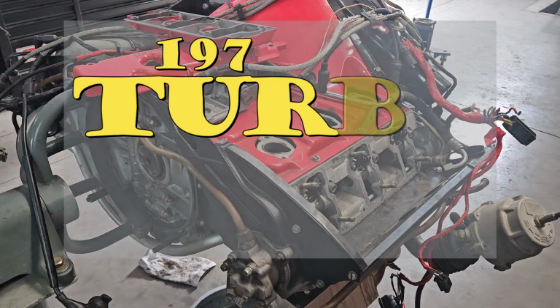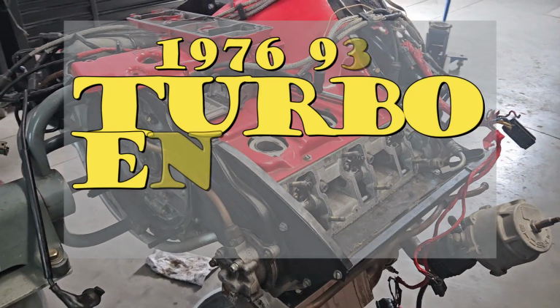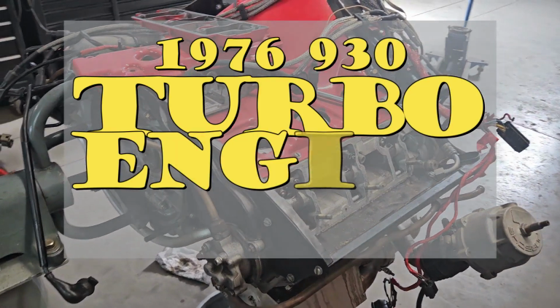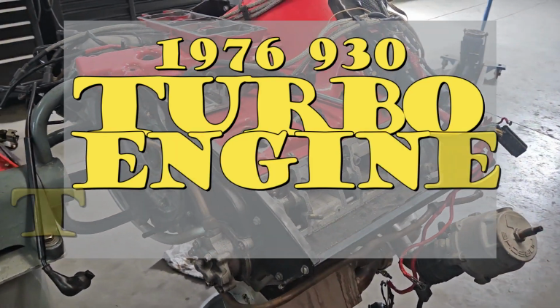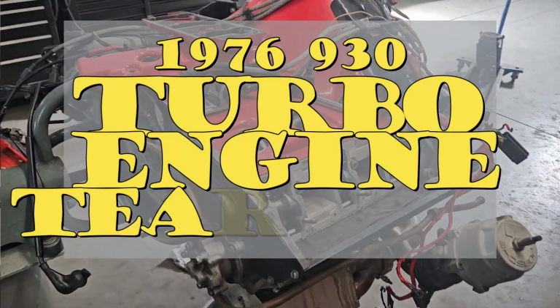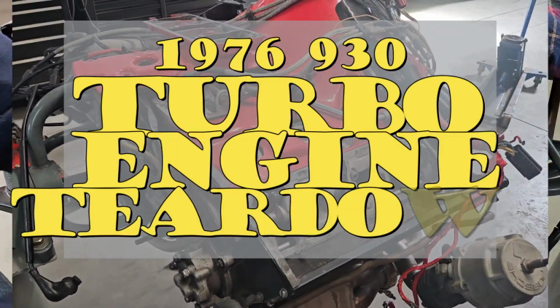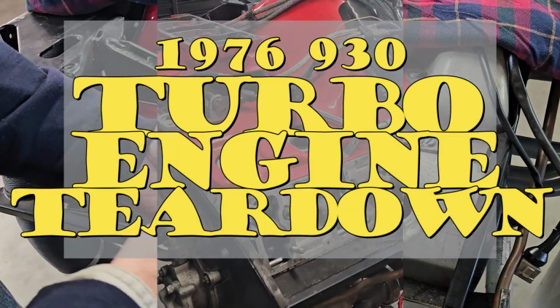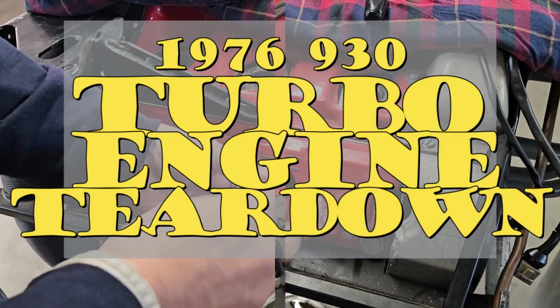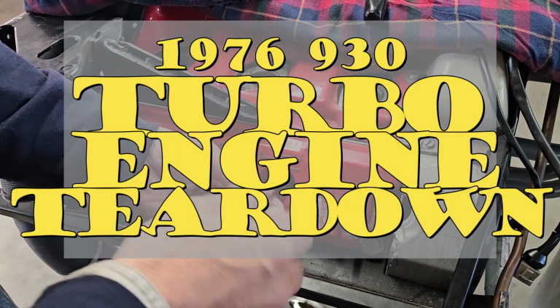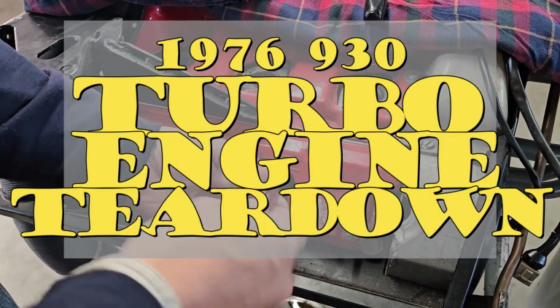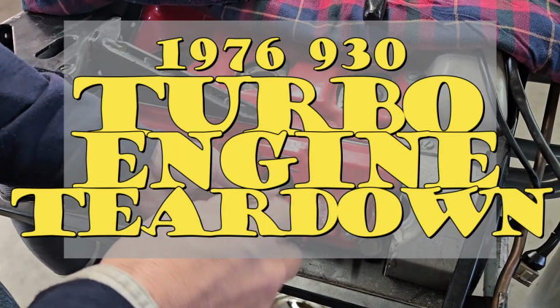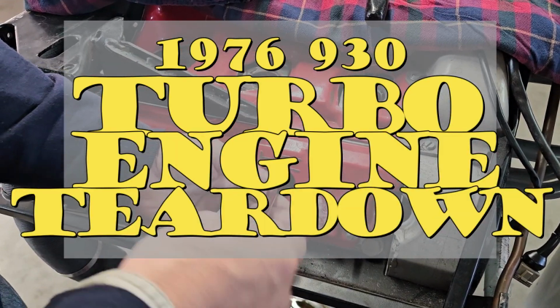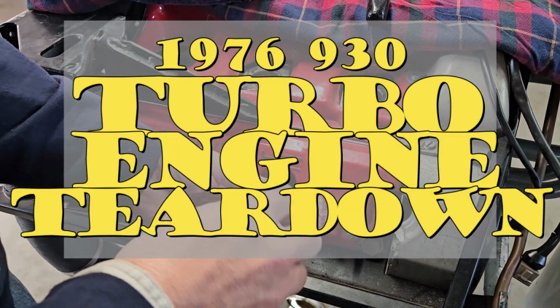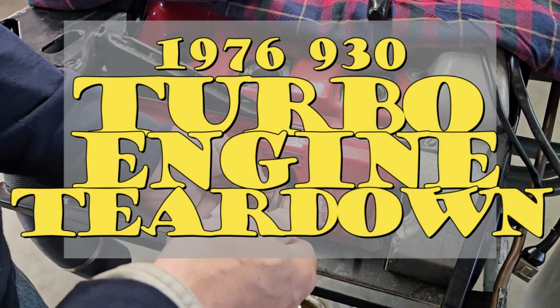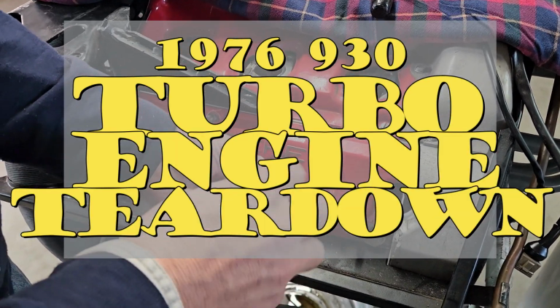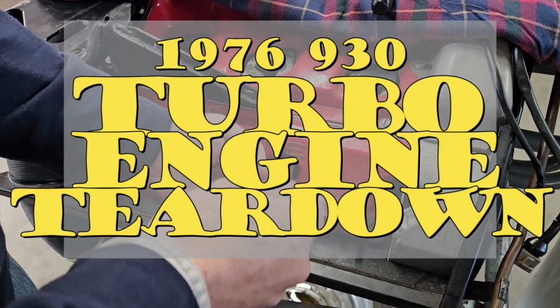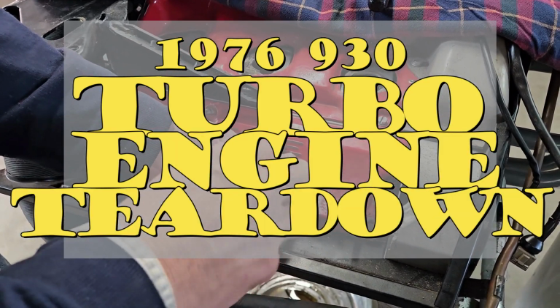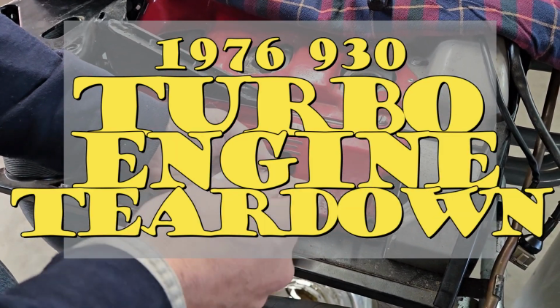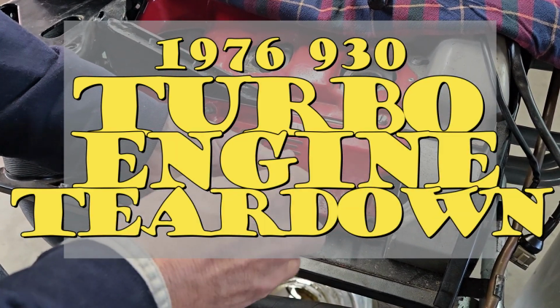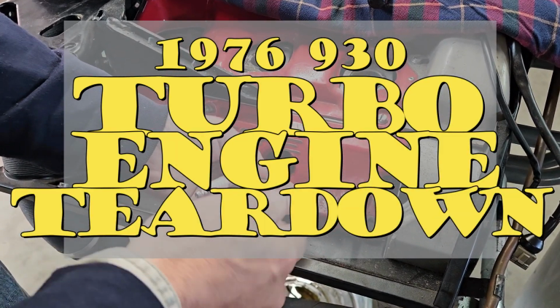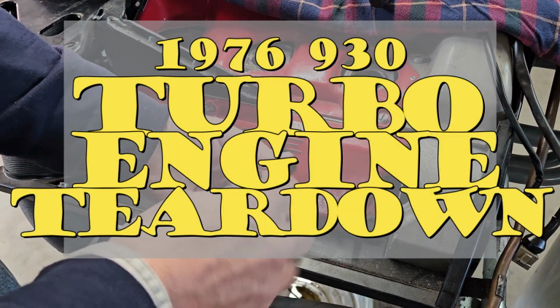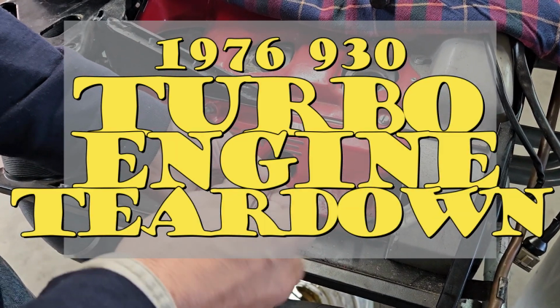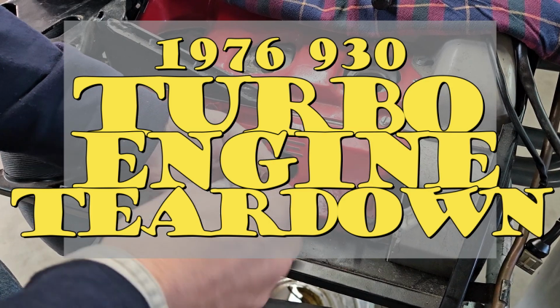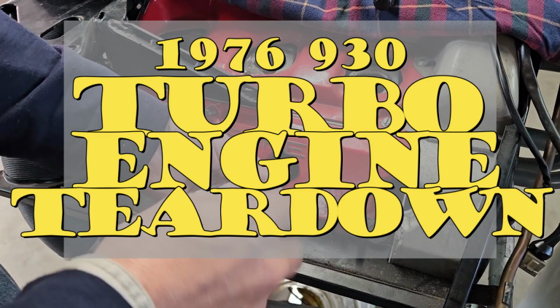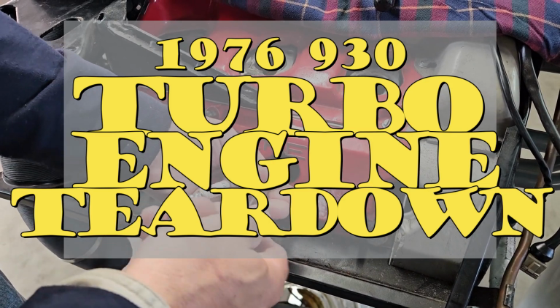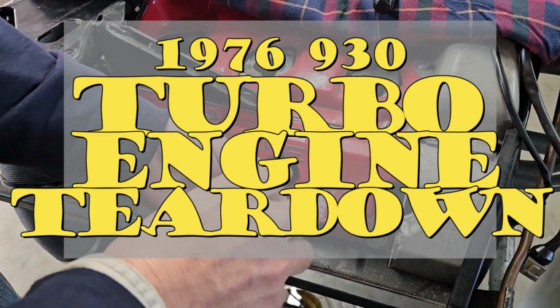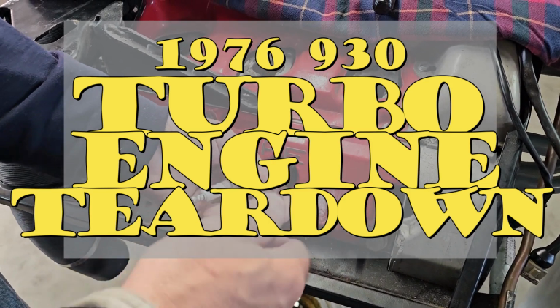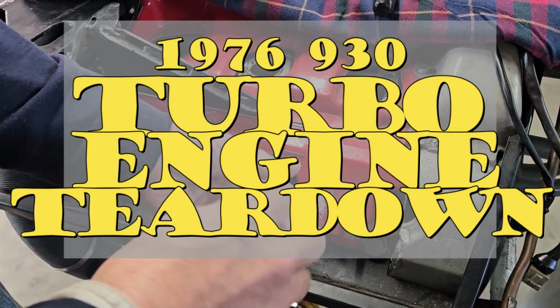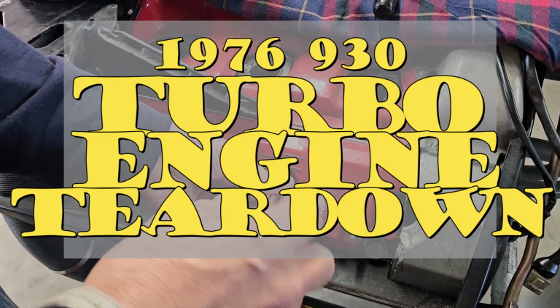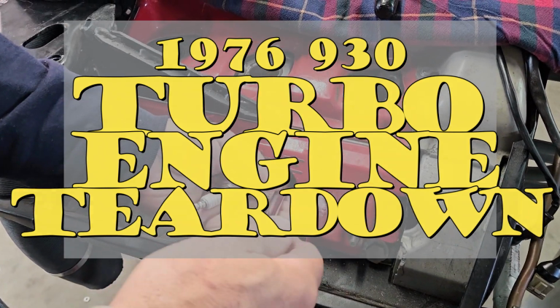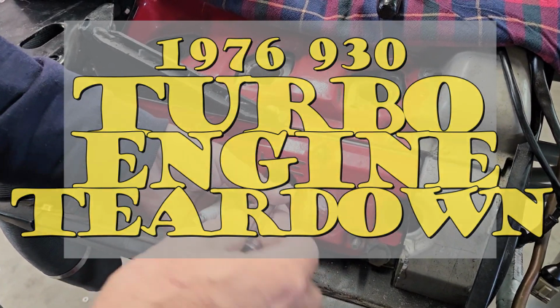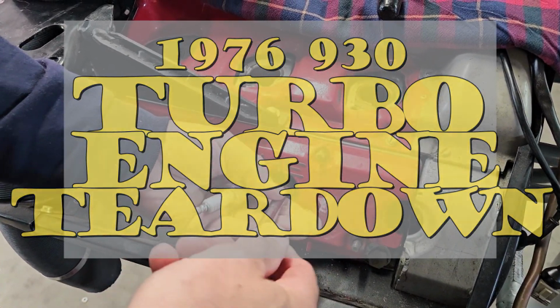Taking the wrong plugs out, in both heat range and design.